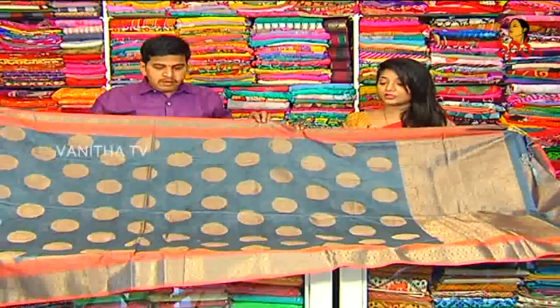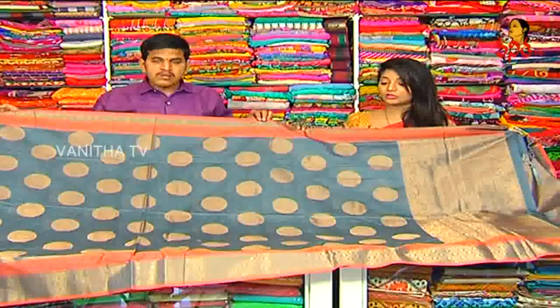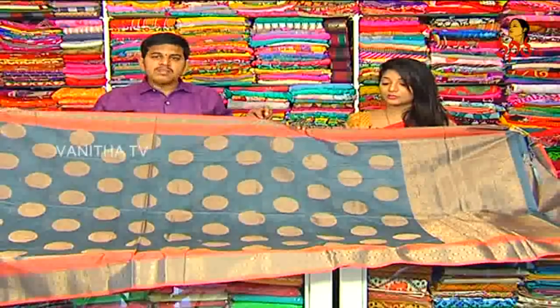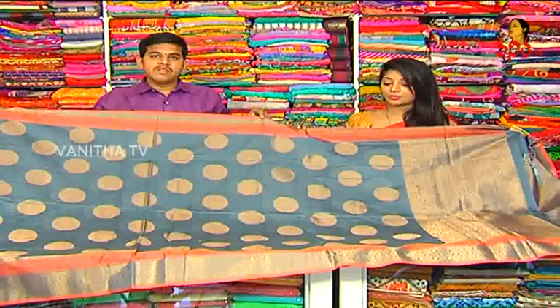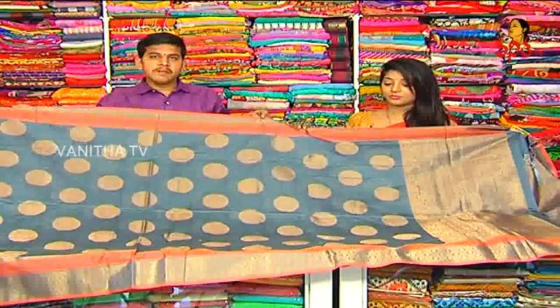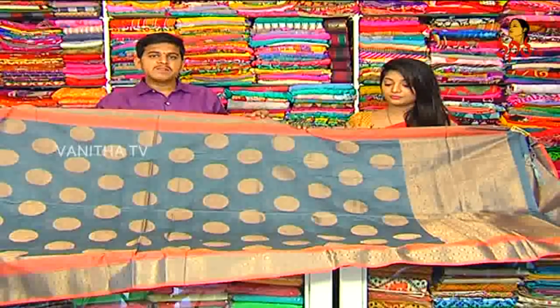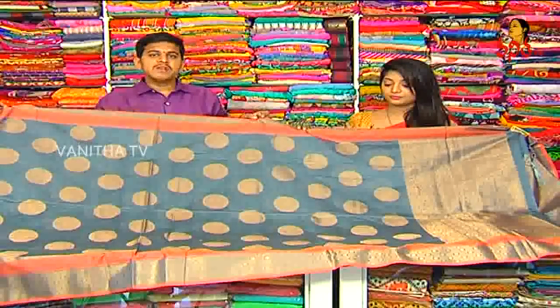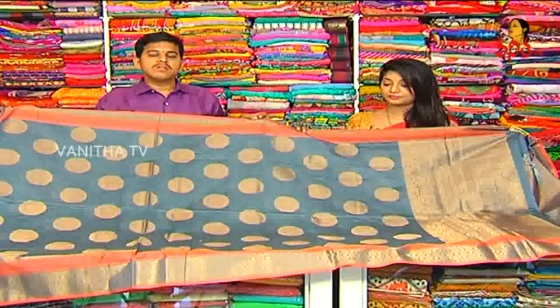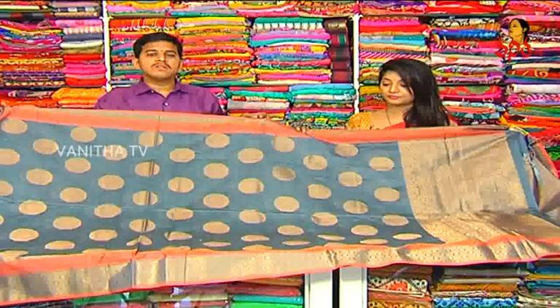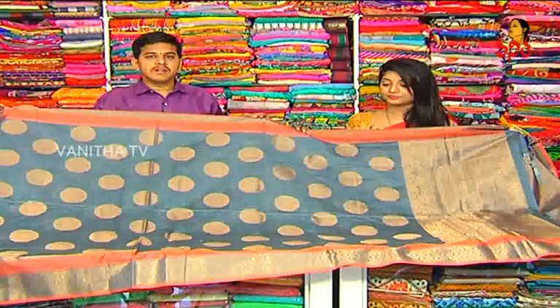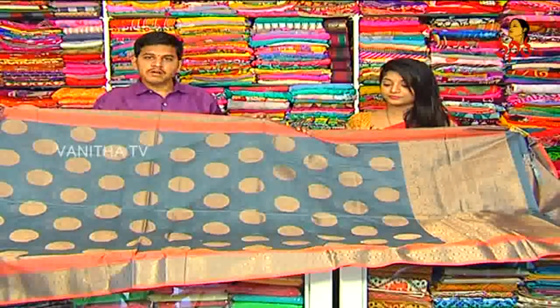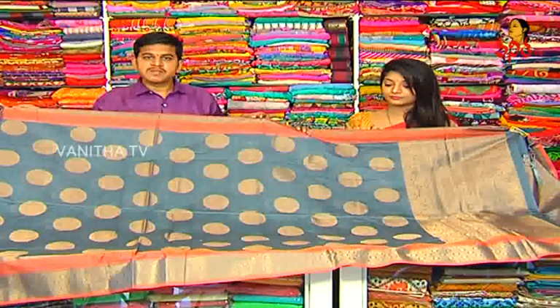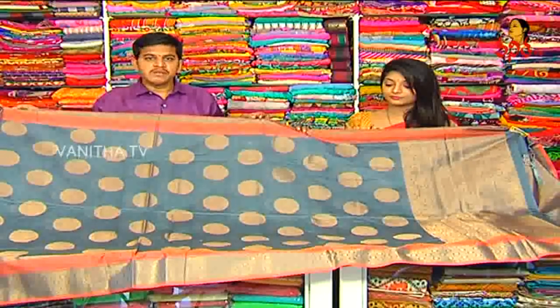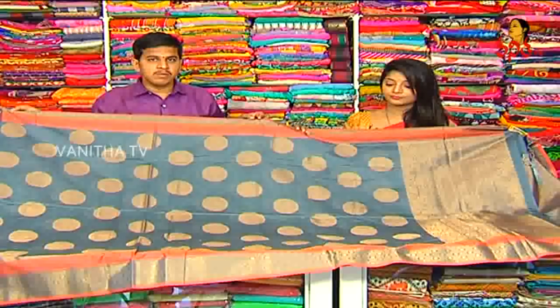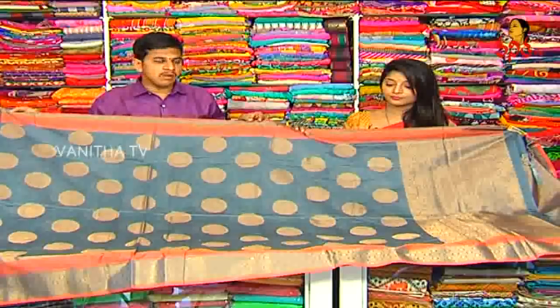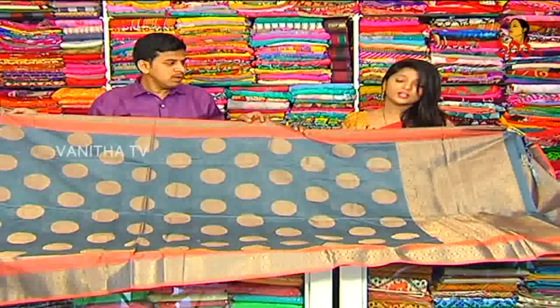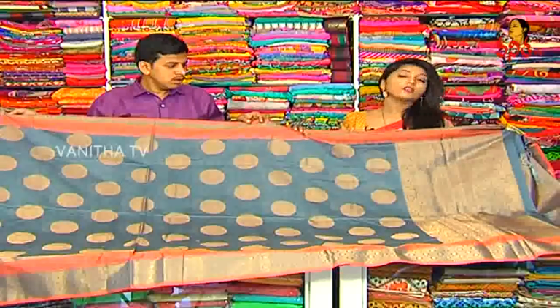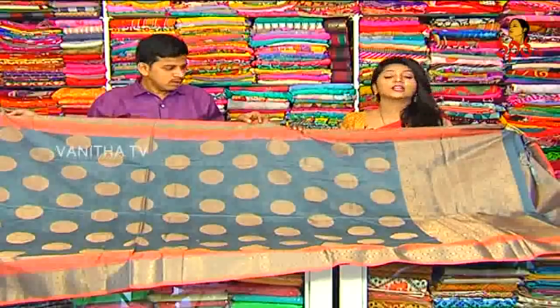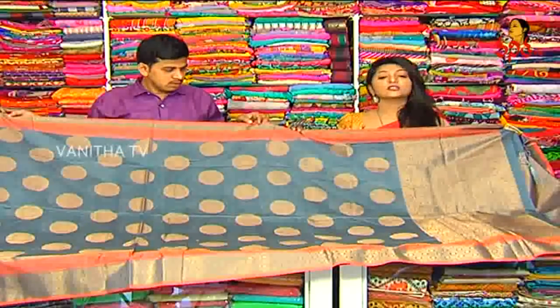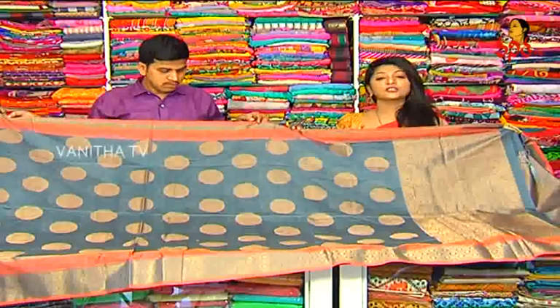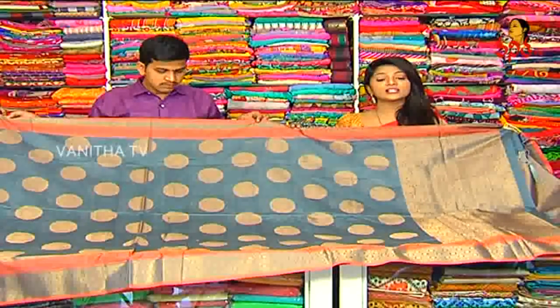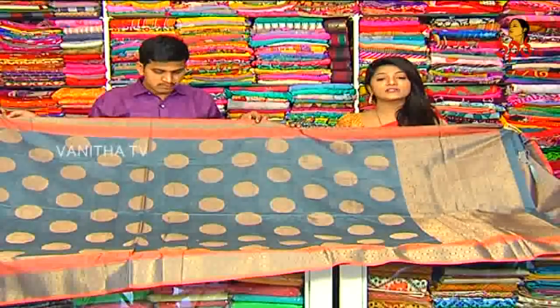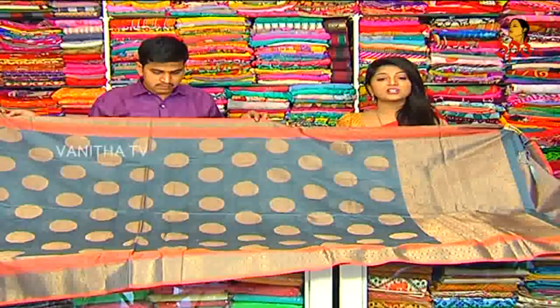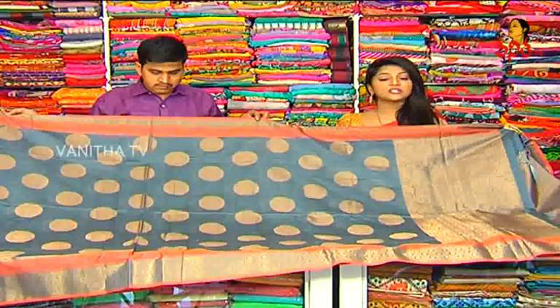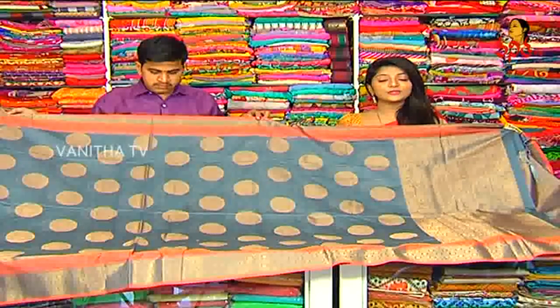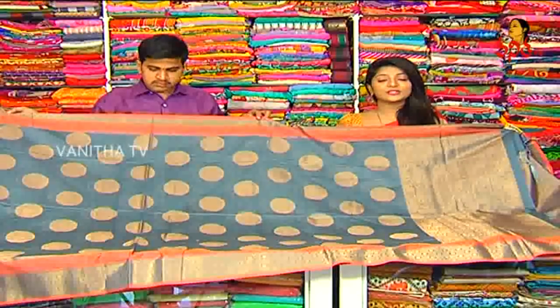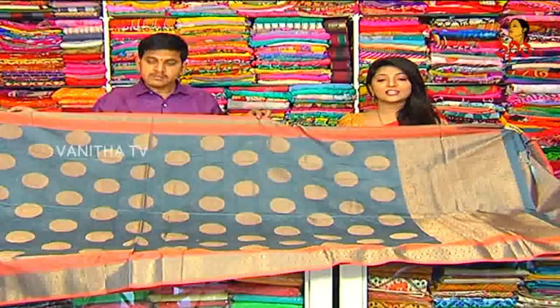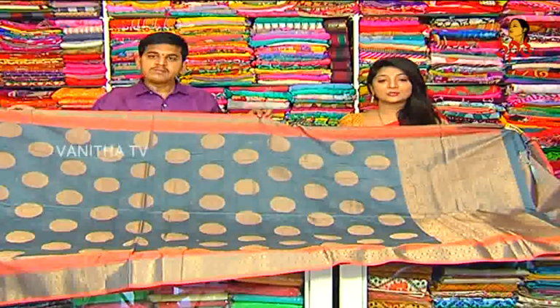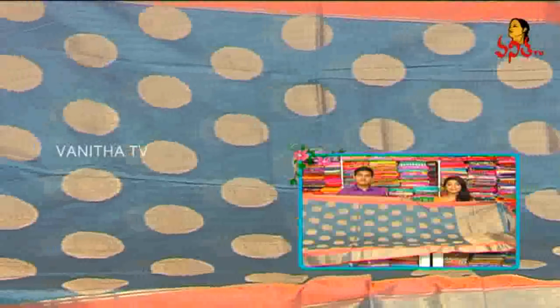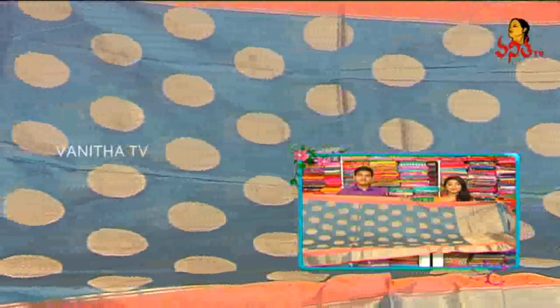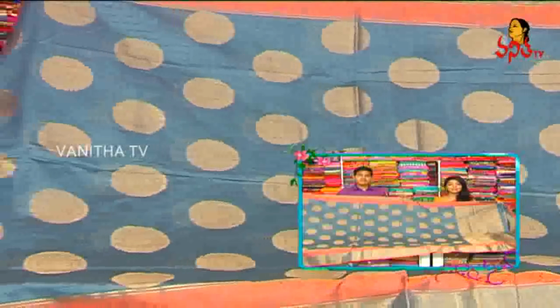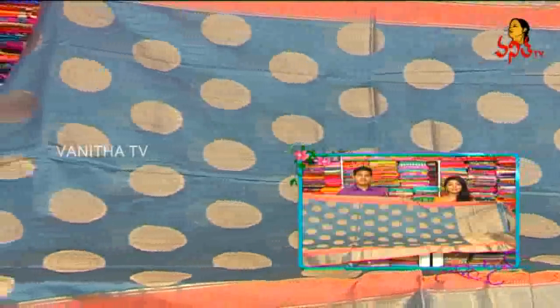The price is only 2,010 rupees. Wholesale price.